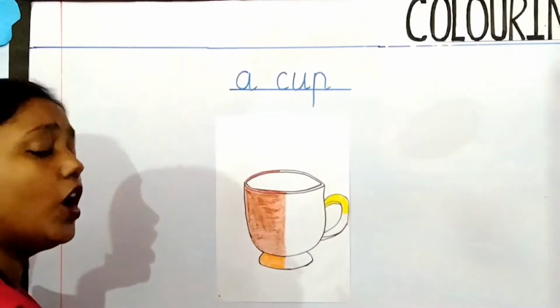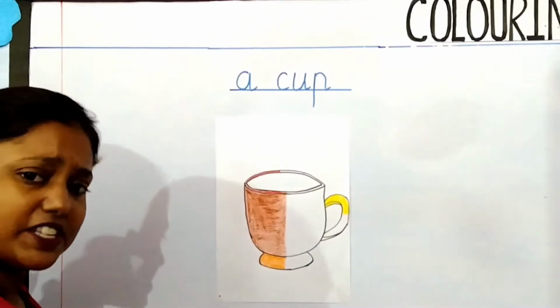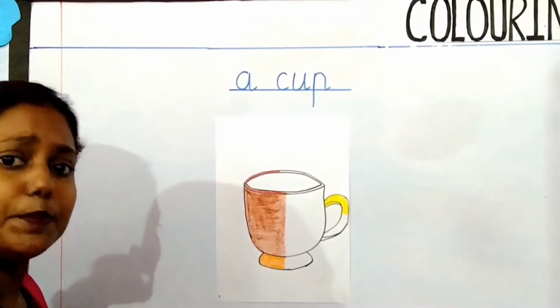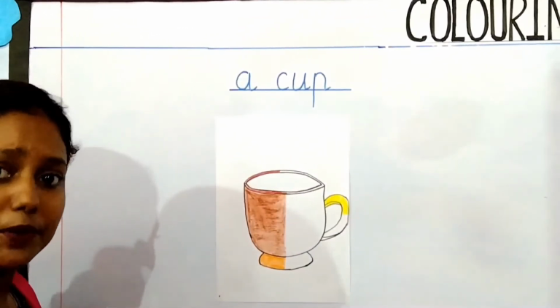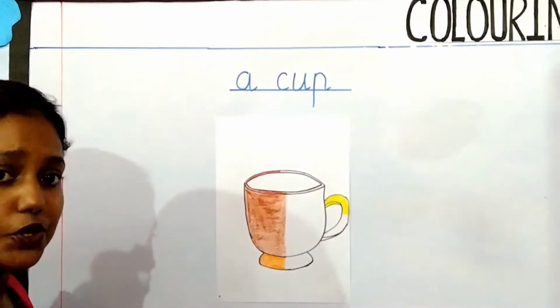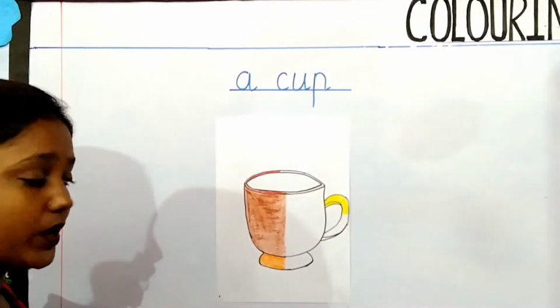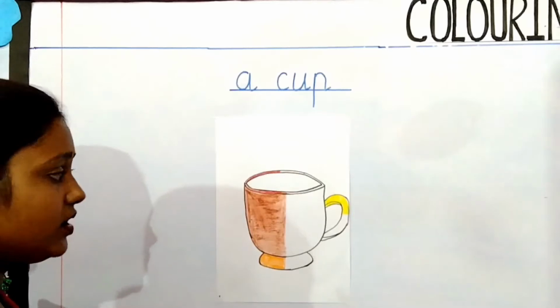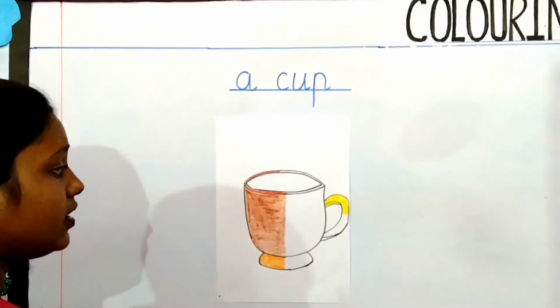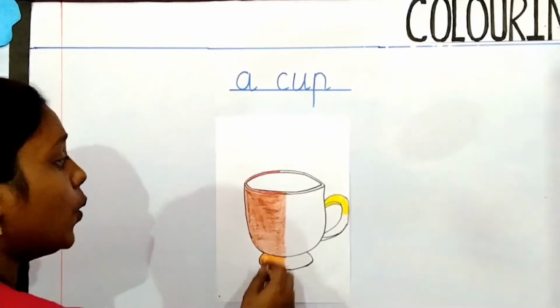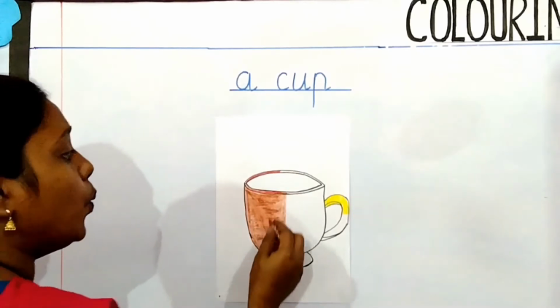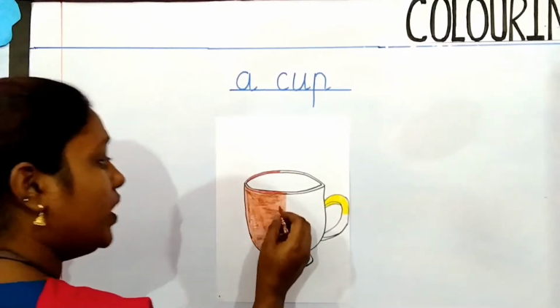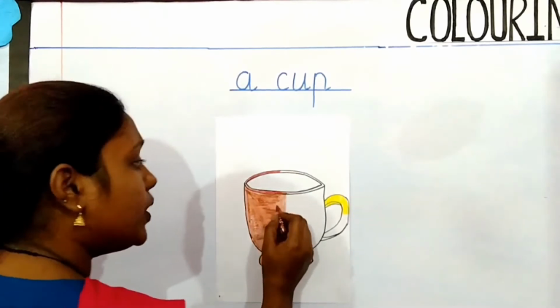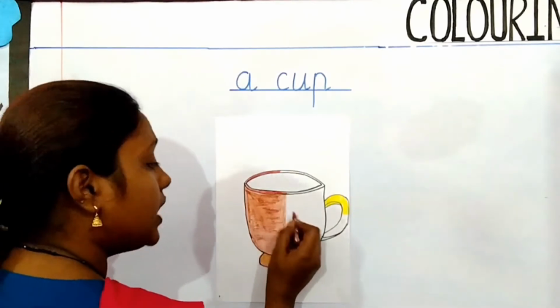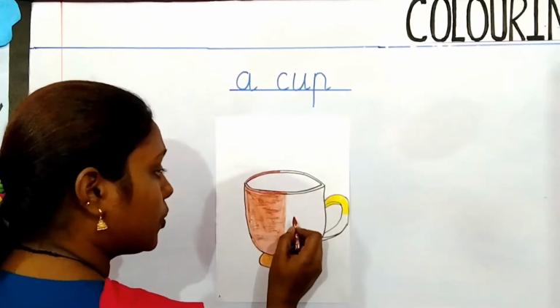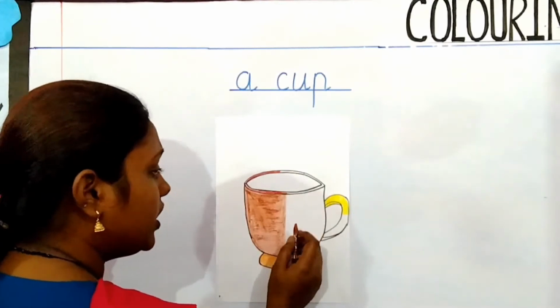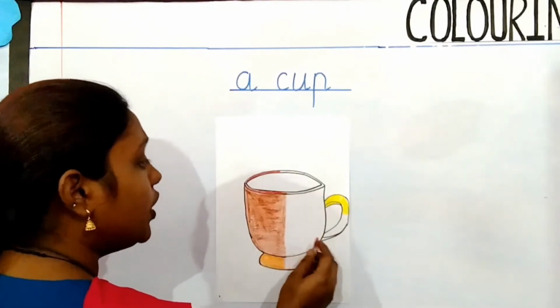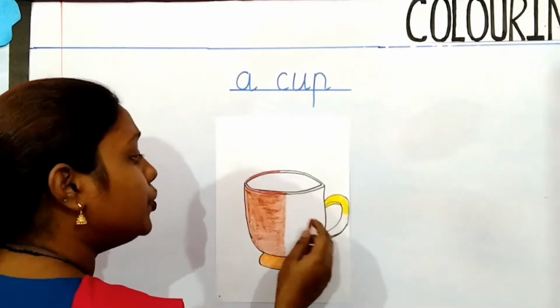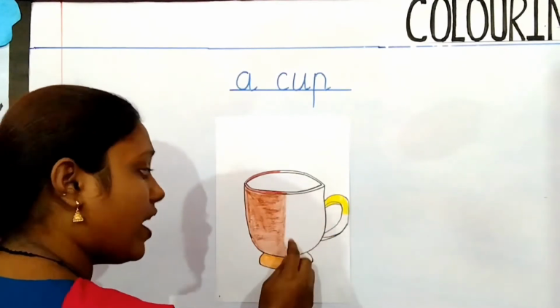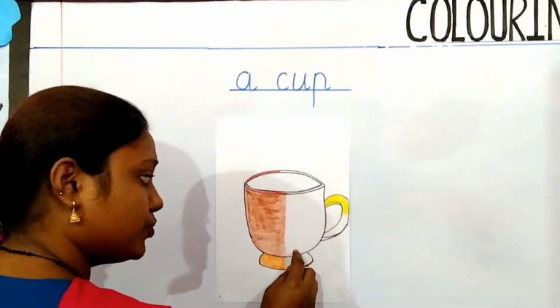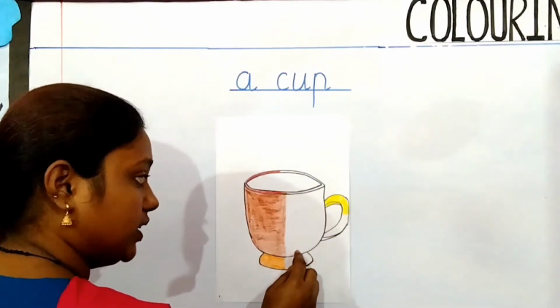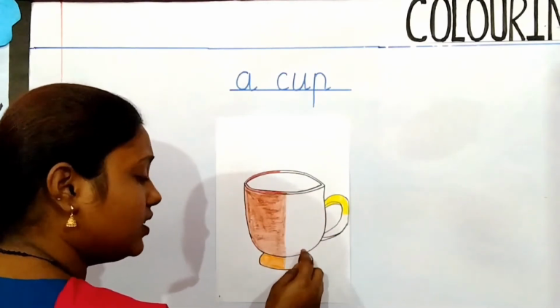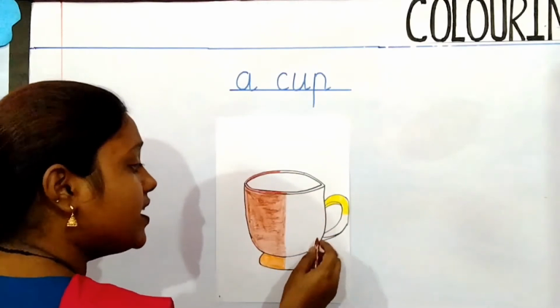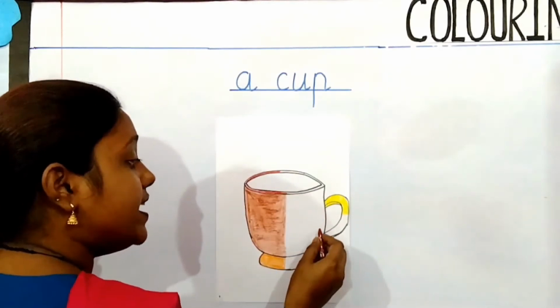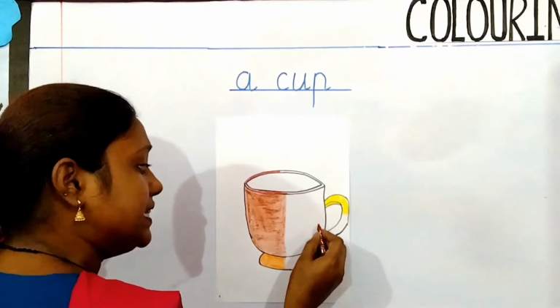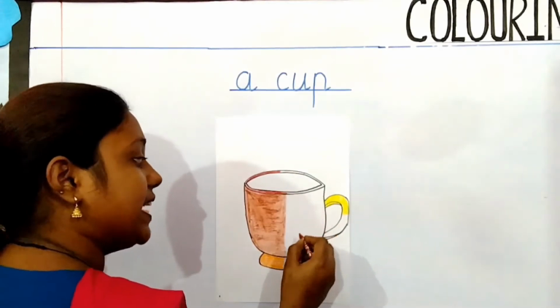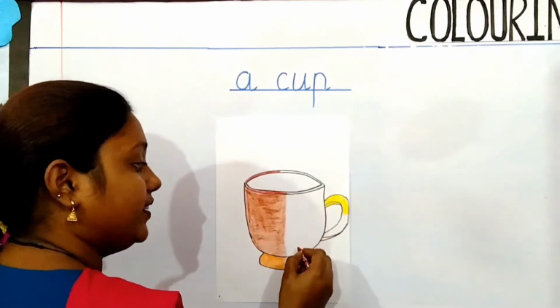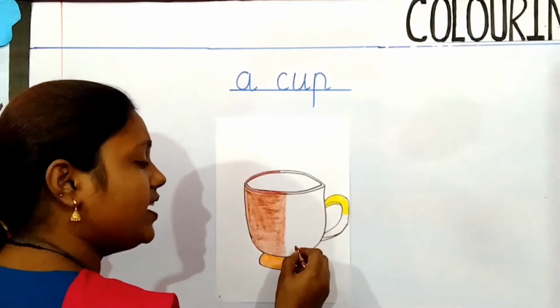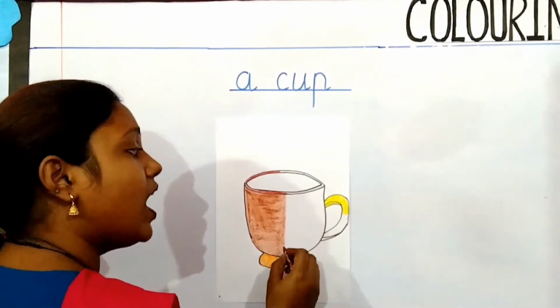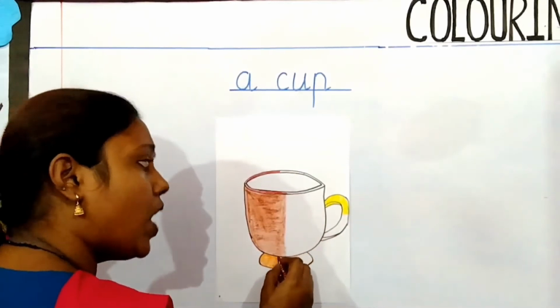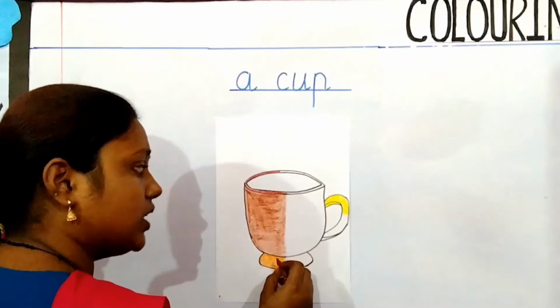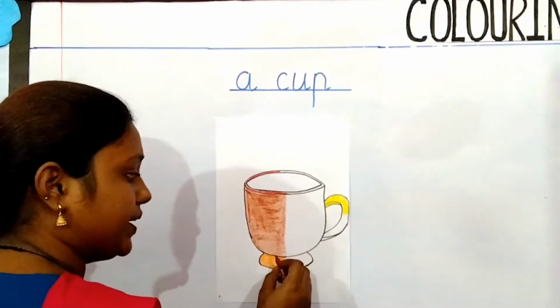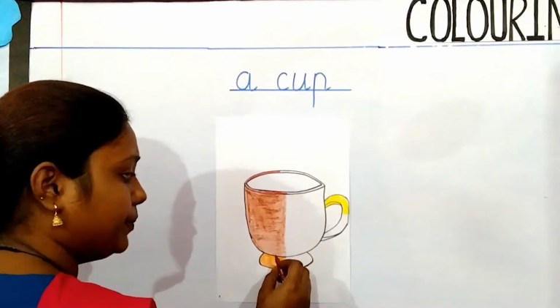Always remember children, when you are coloring, you have to color inside the outline.